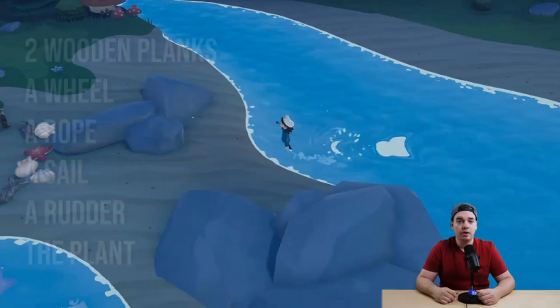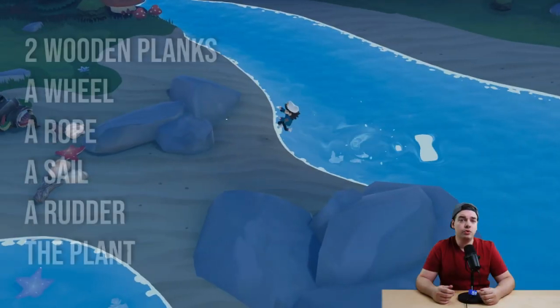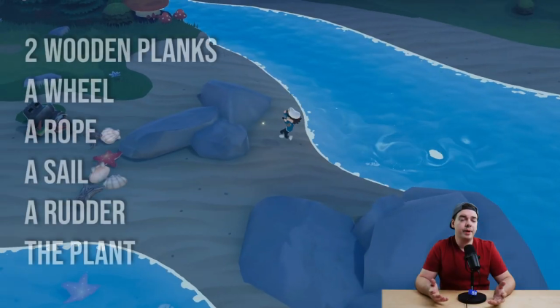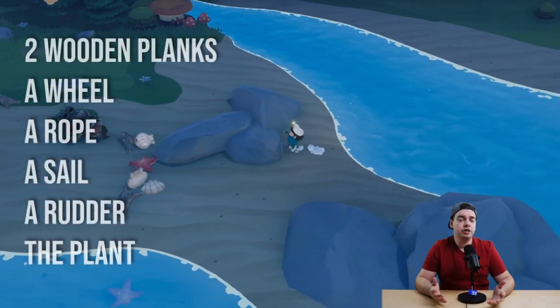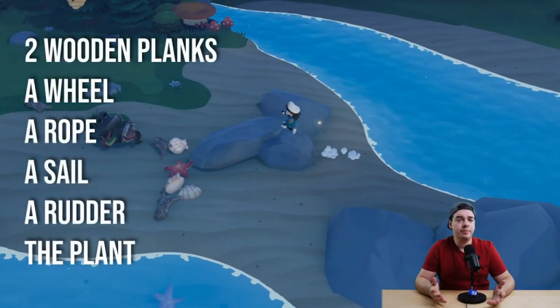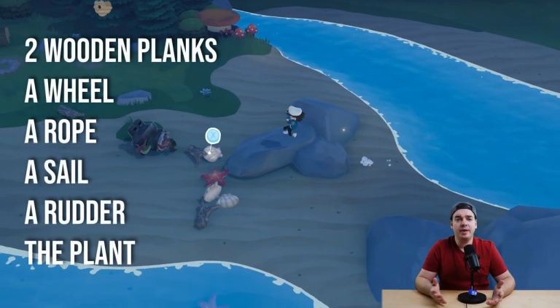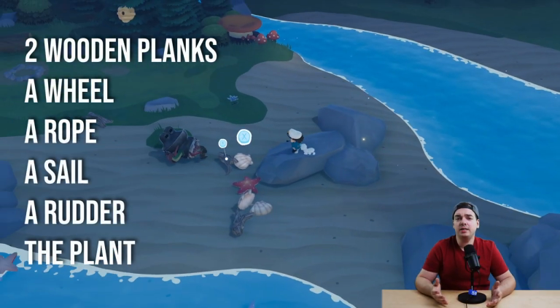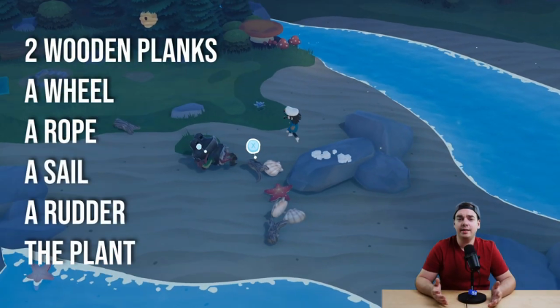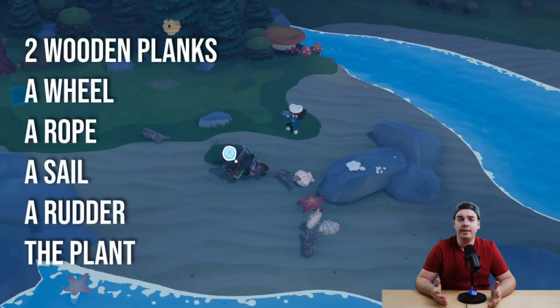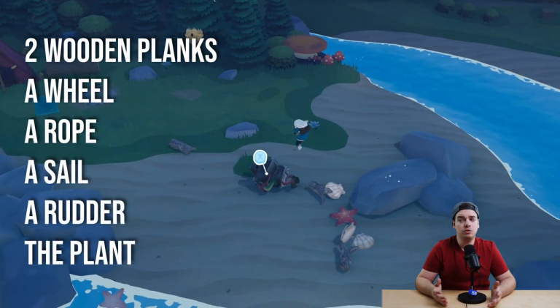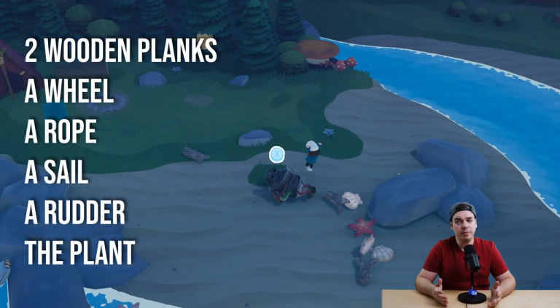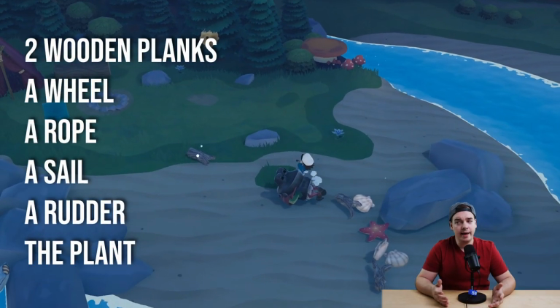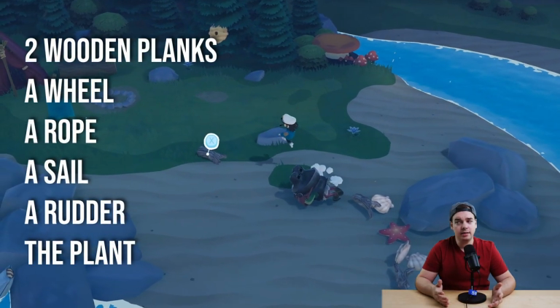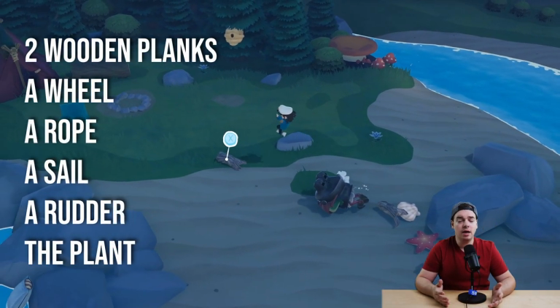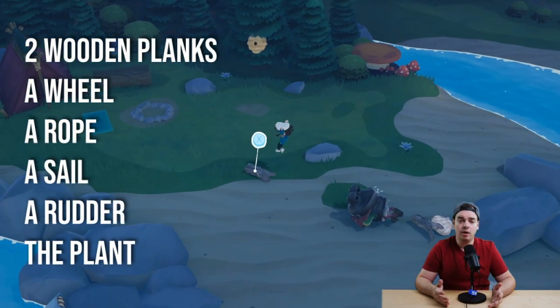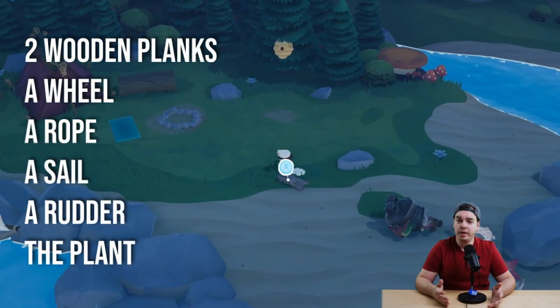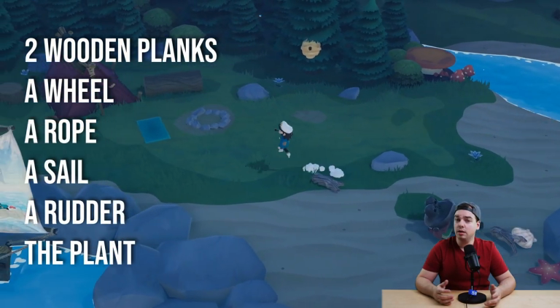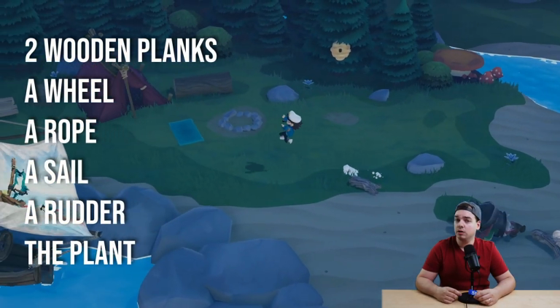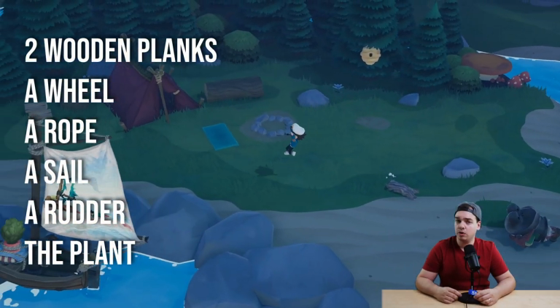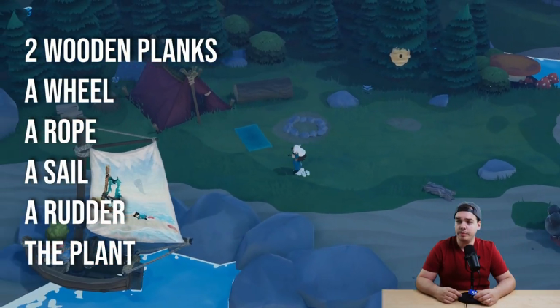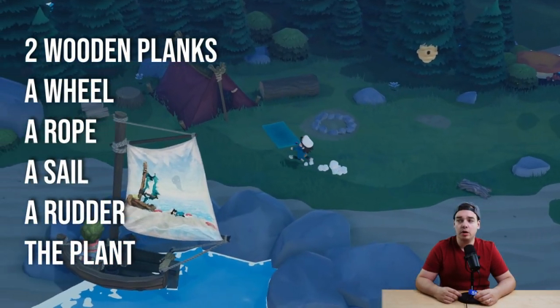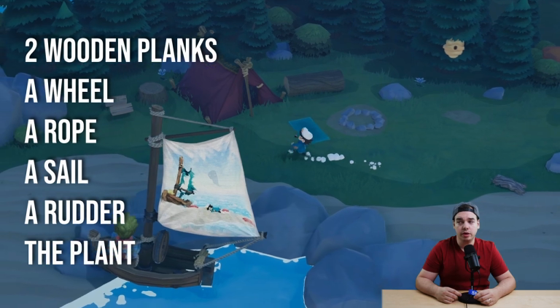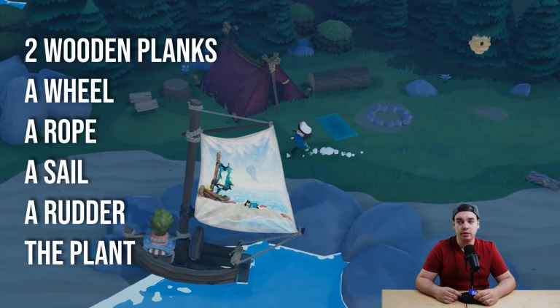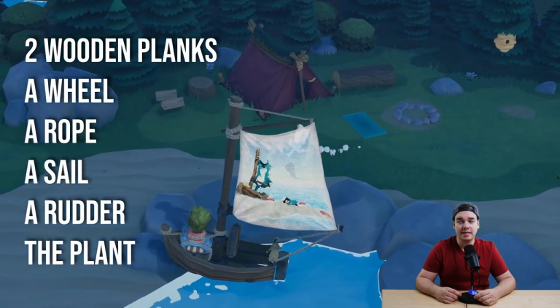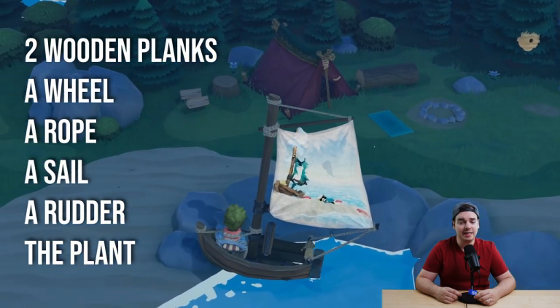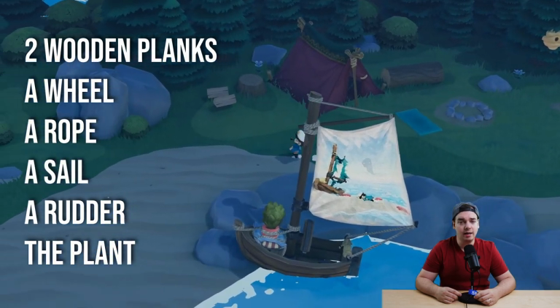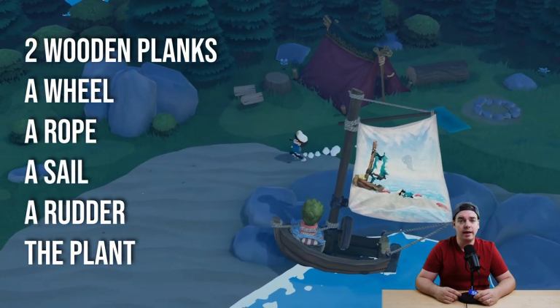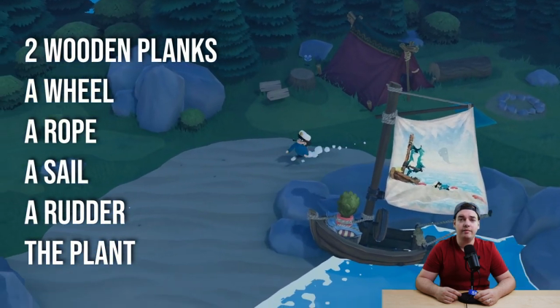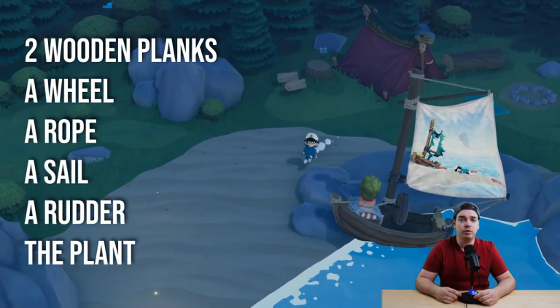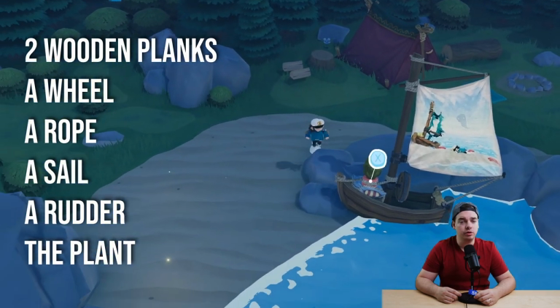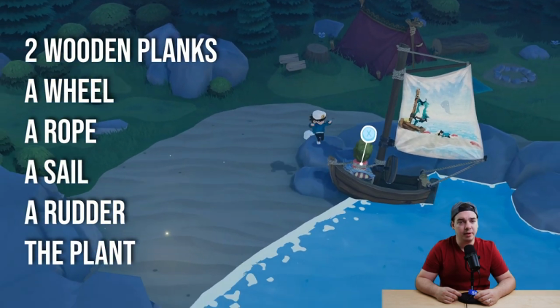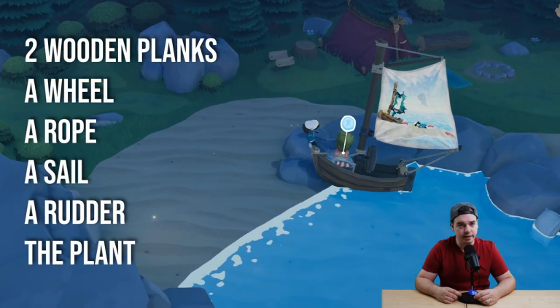To repair your ship you basically need two planks, a wheel, a rope, a rudder, a sail, and of course your plant.